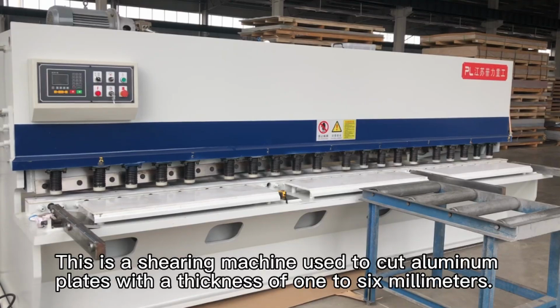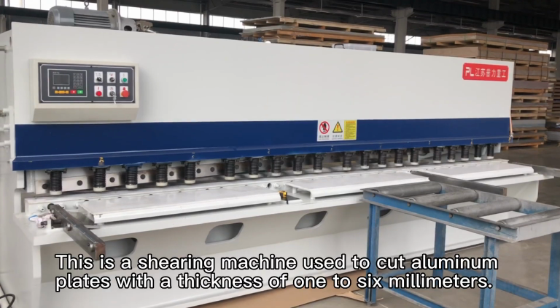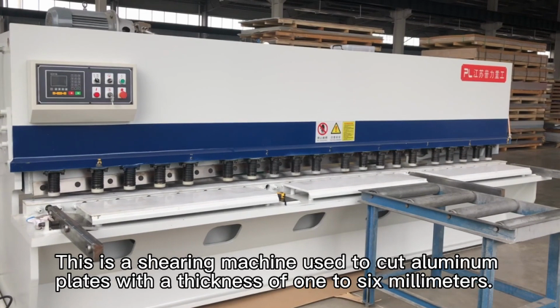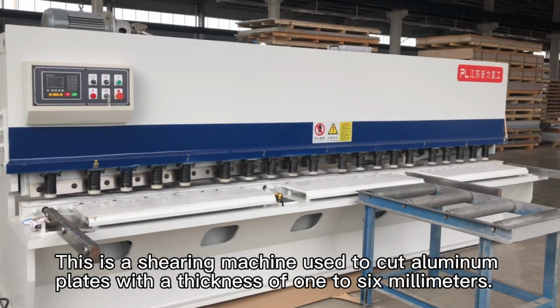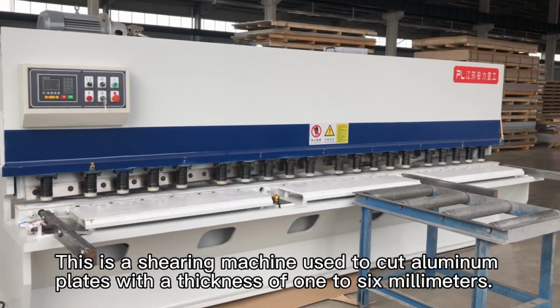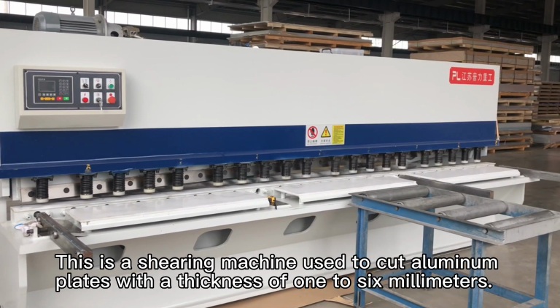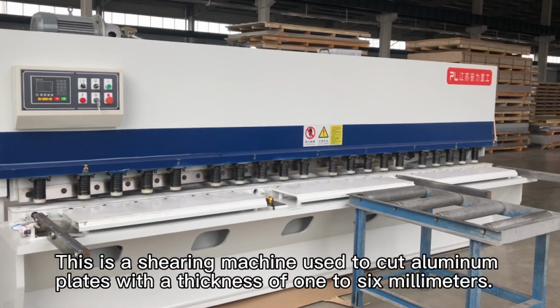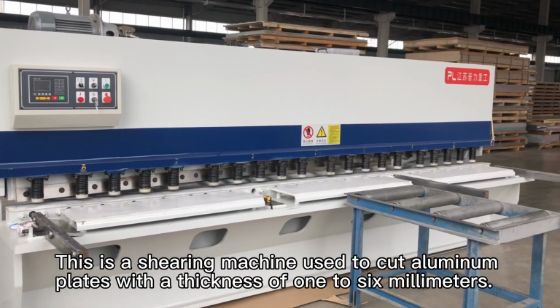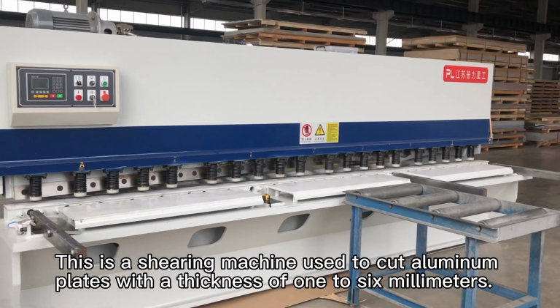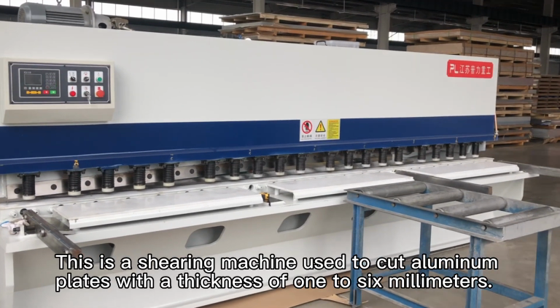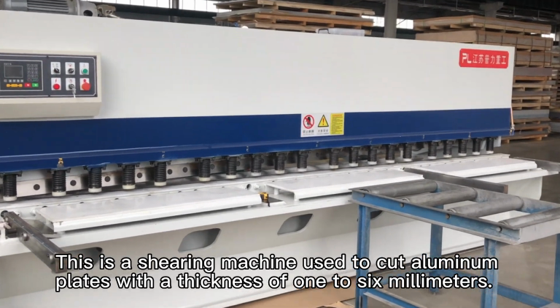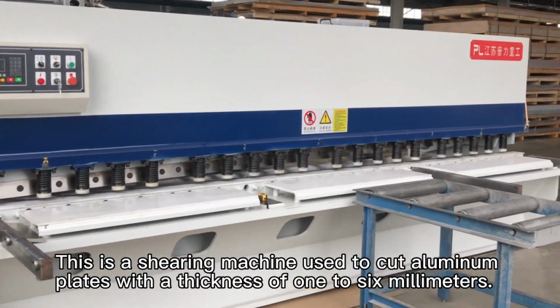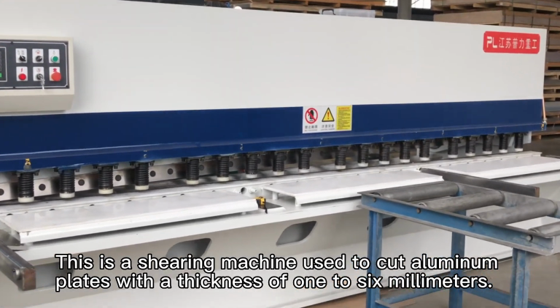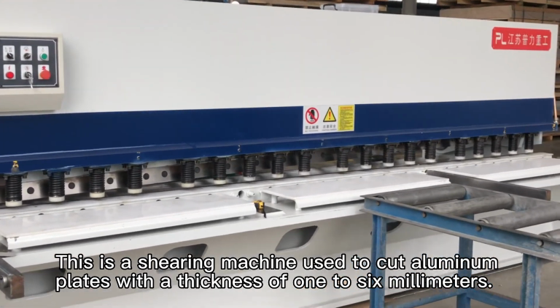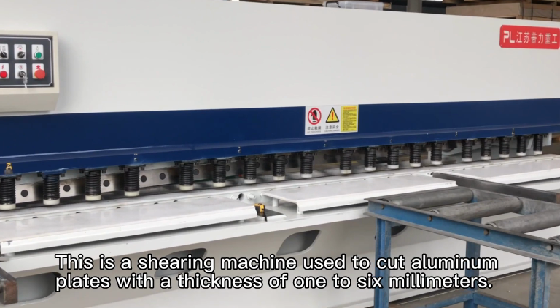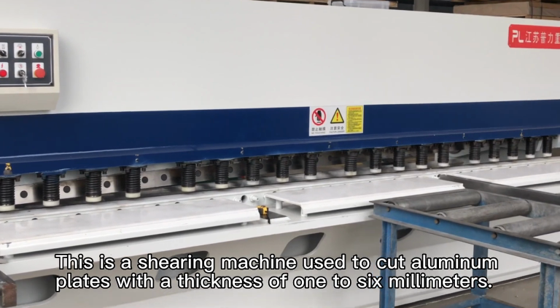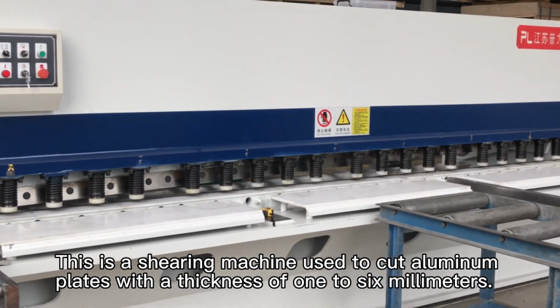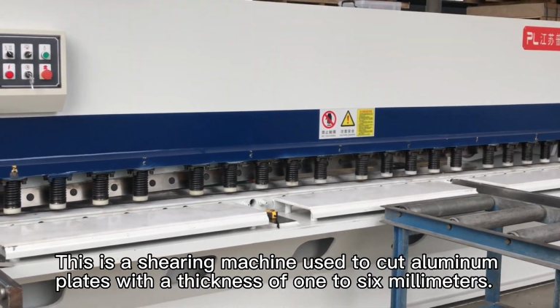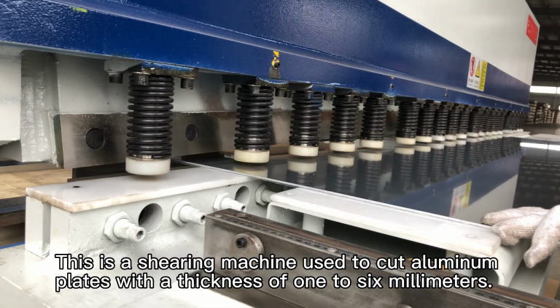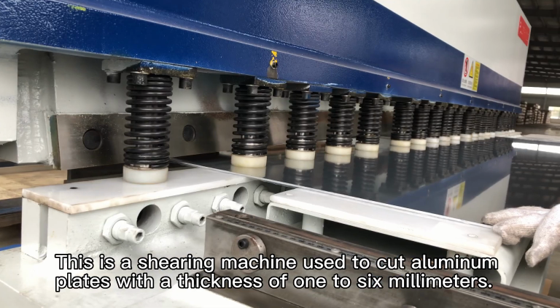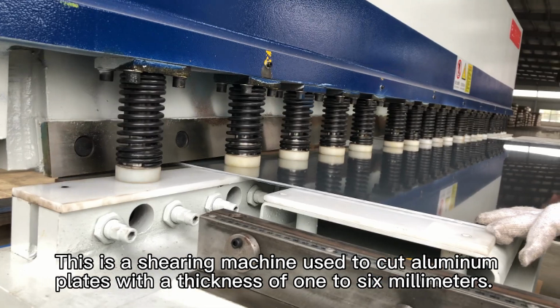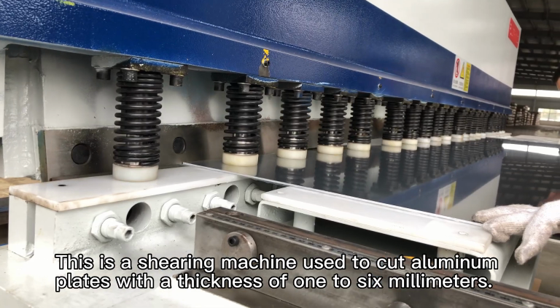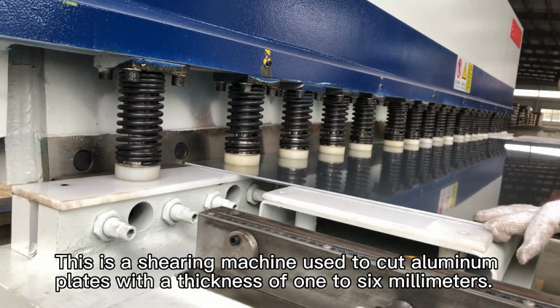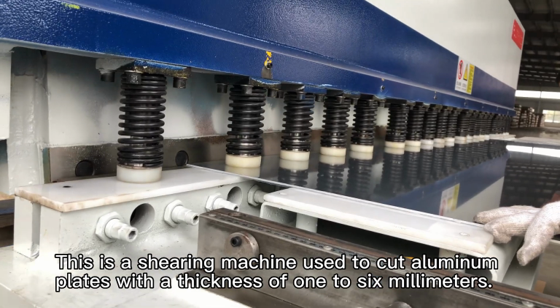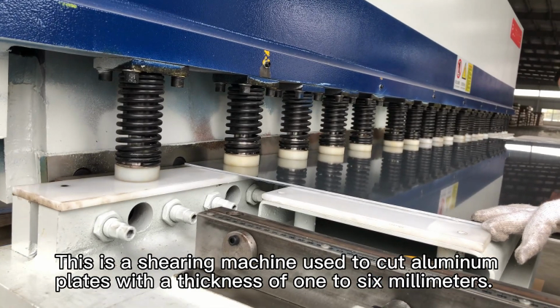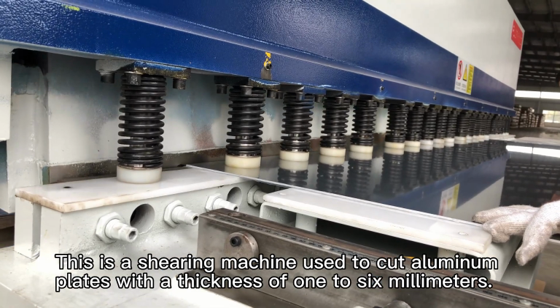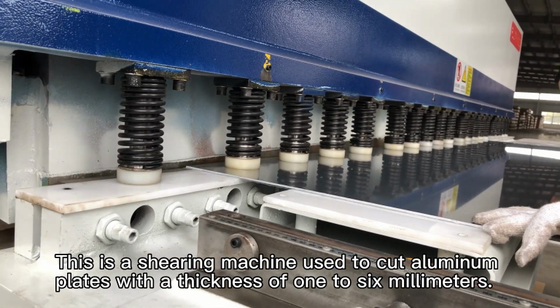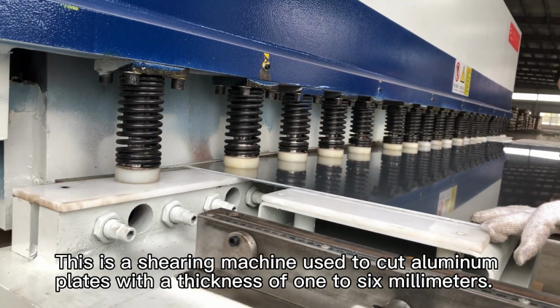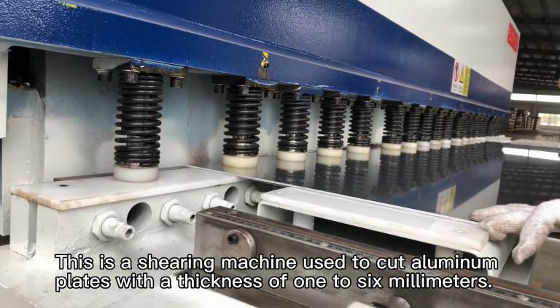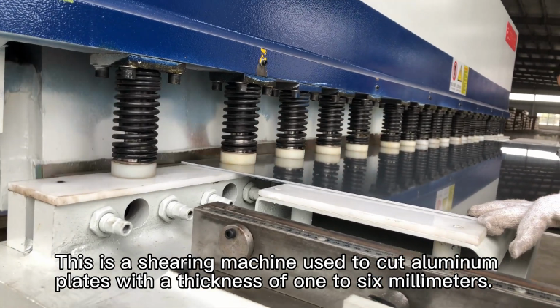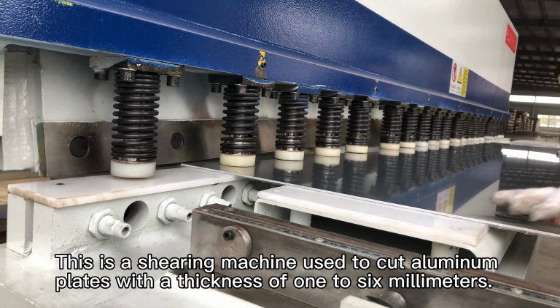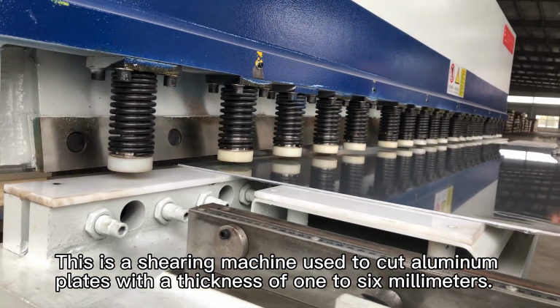This is a shearing machine used to cut aluminum plates with a thickness of 1 to 6 millimeters.